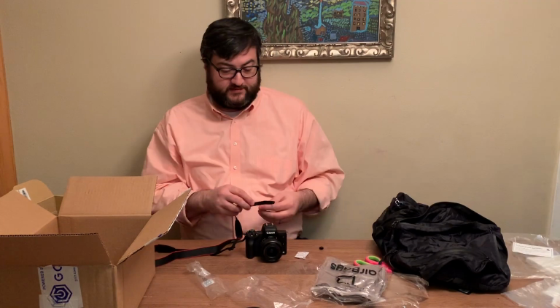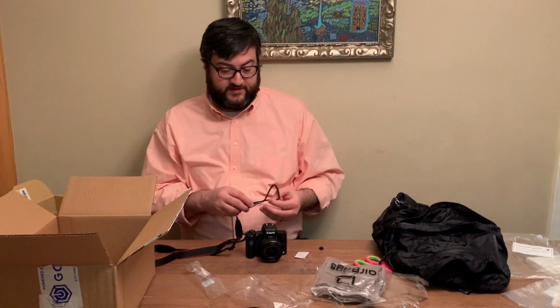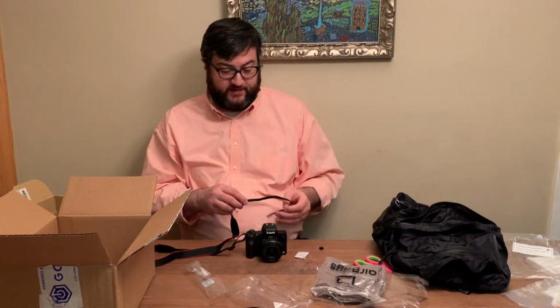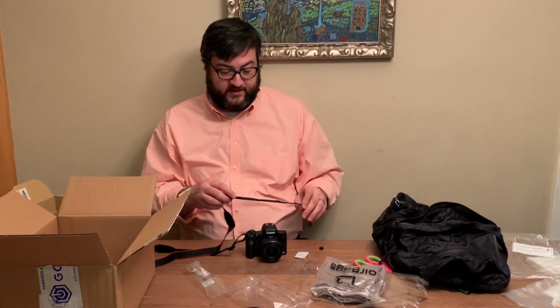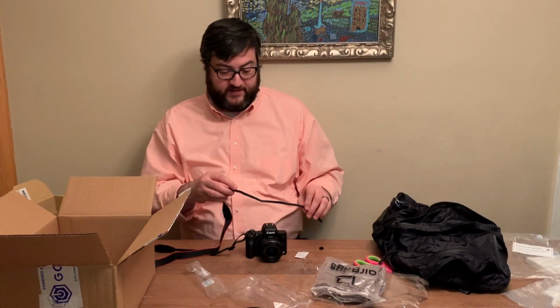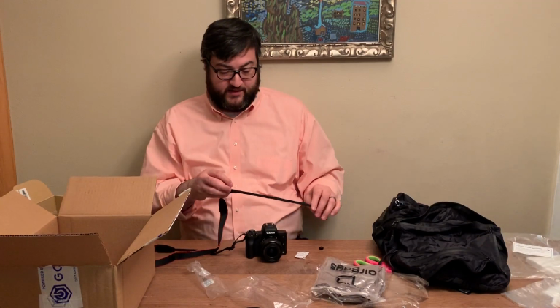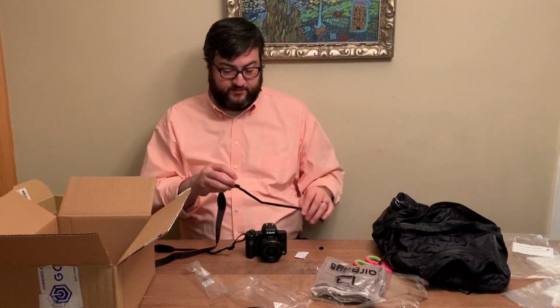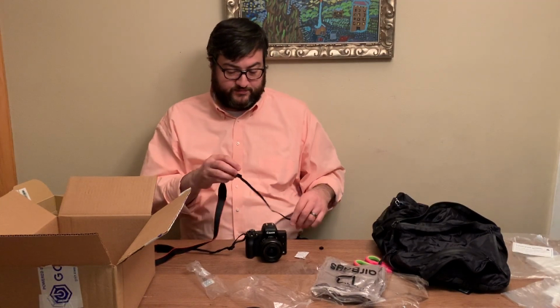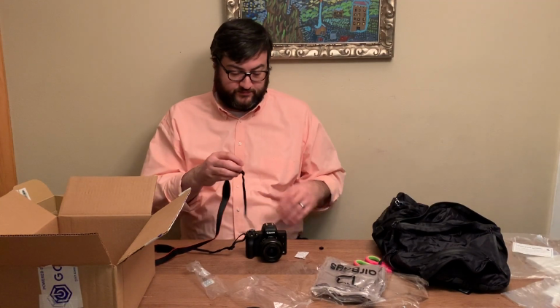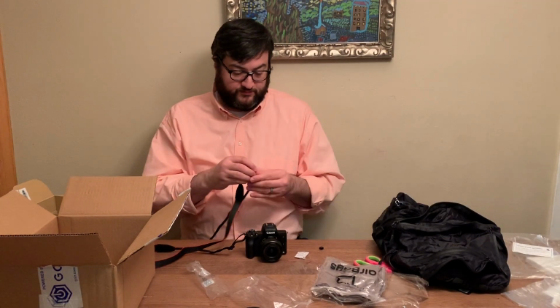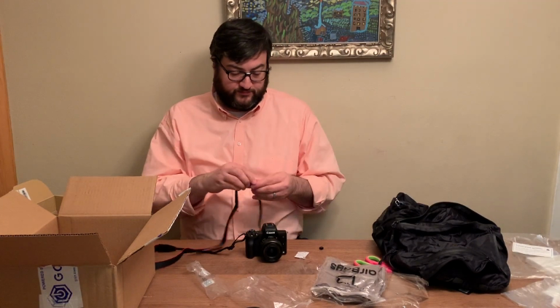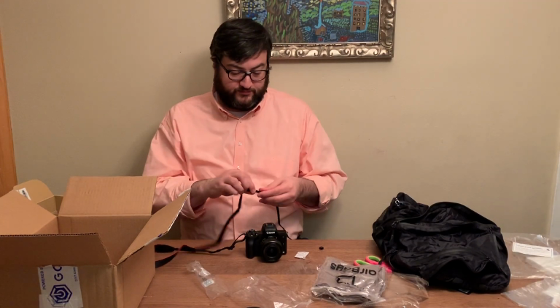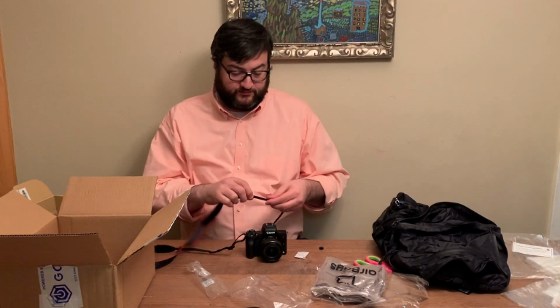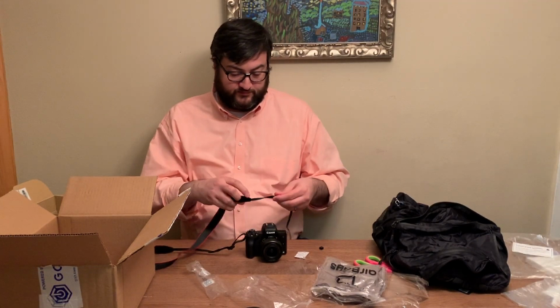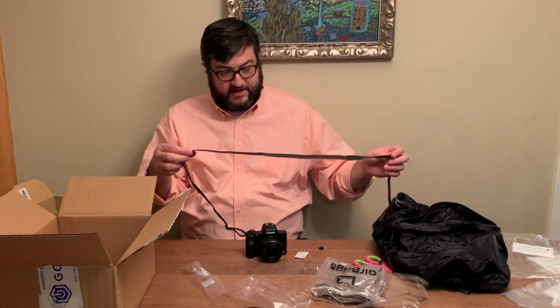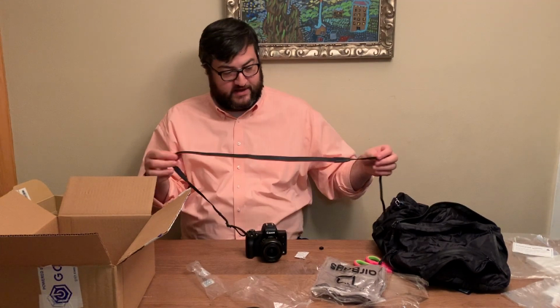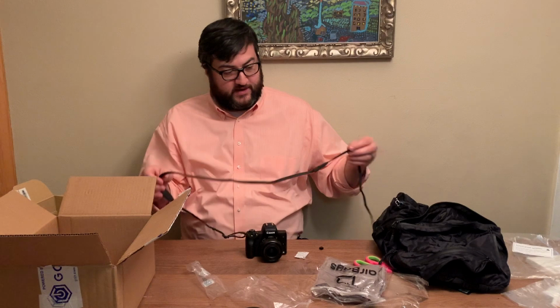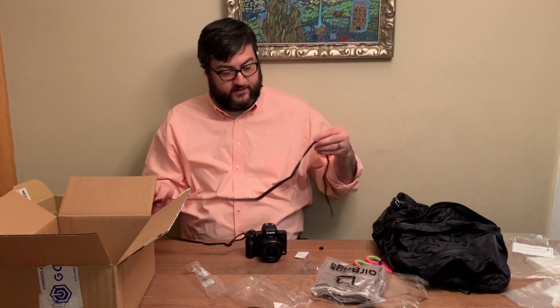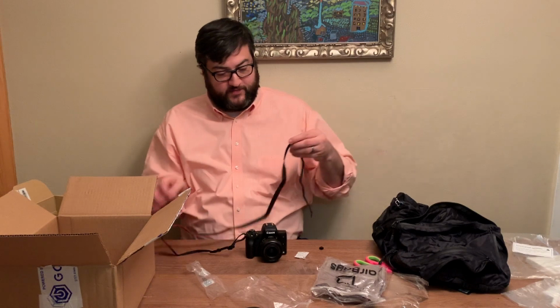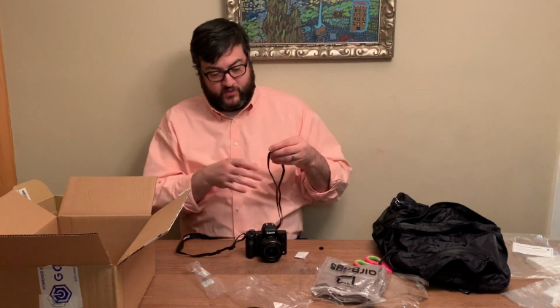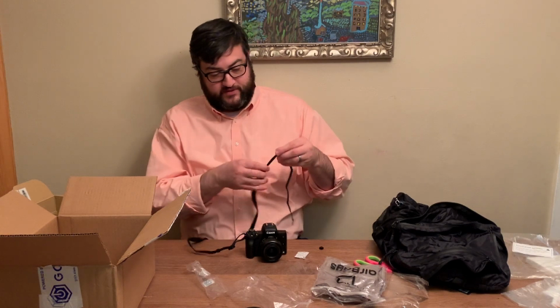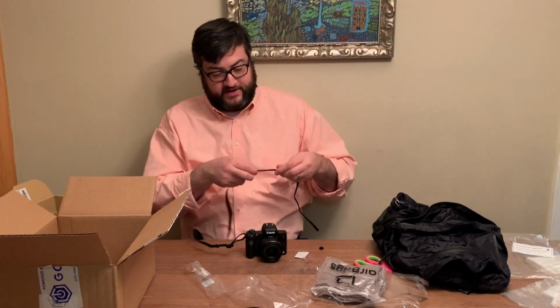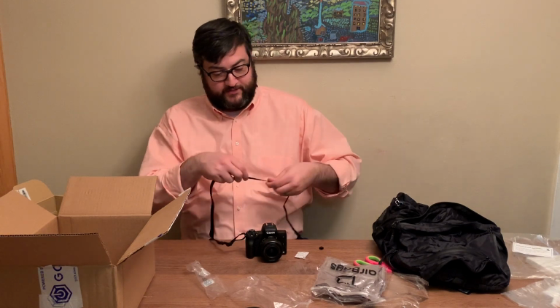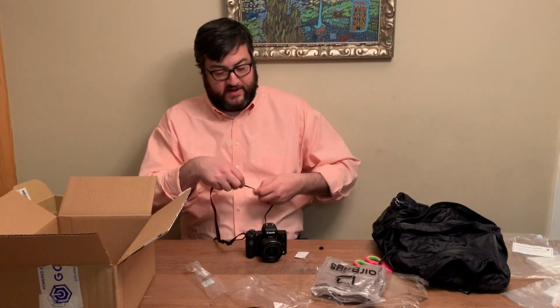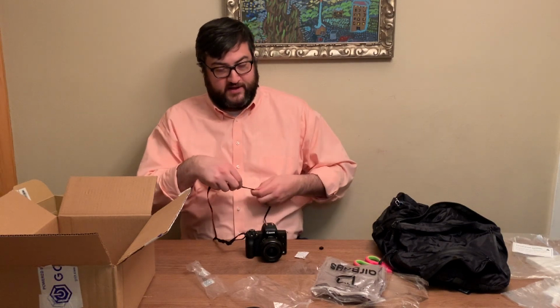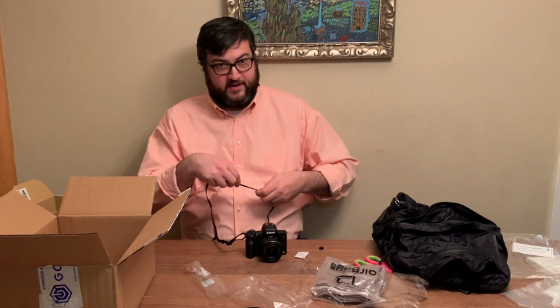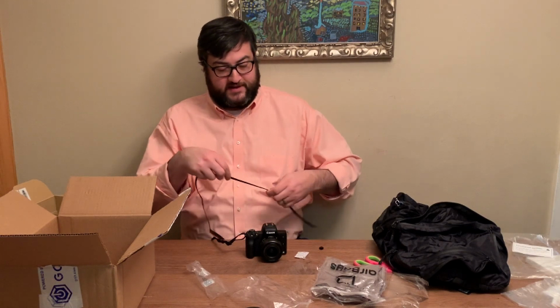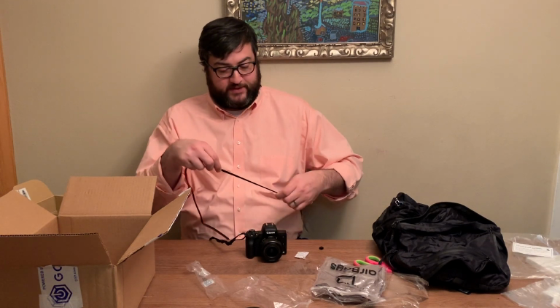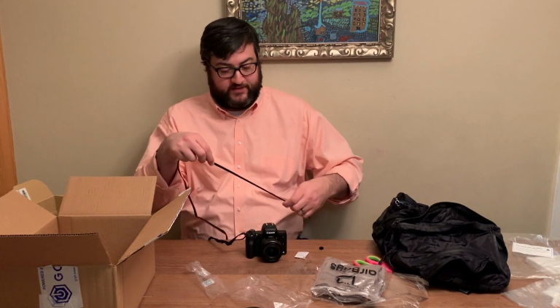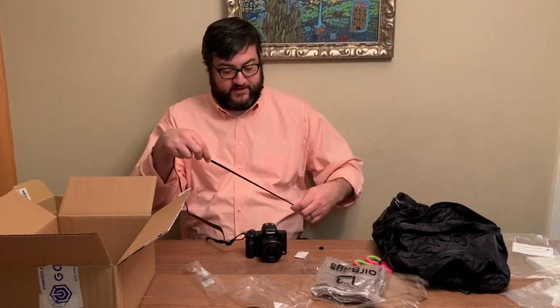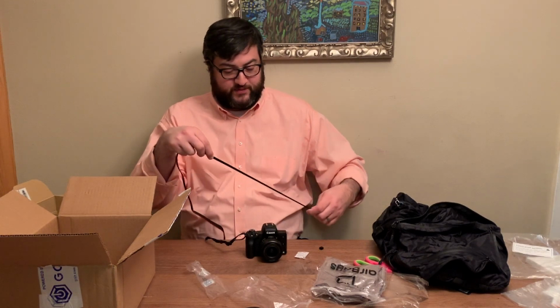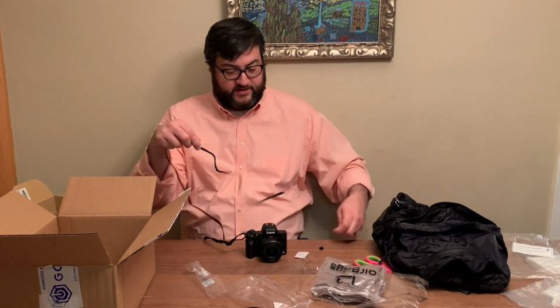Does it seem like a good value? Yes. Okay, well, tell people — thanks for watching.